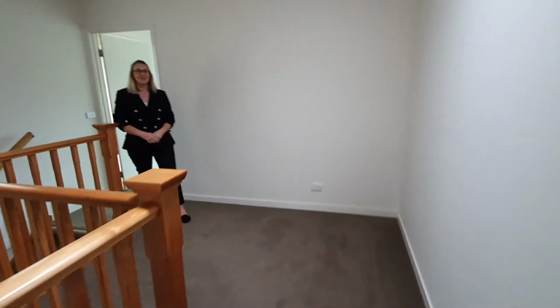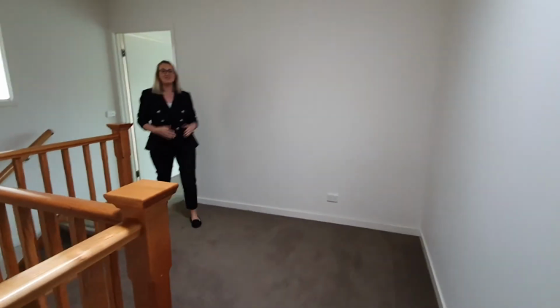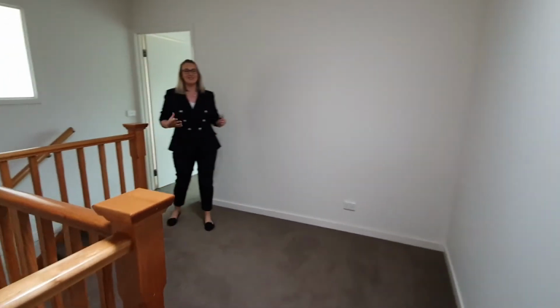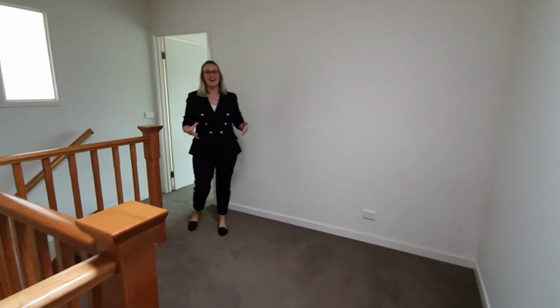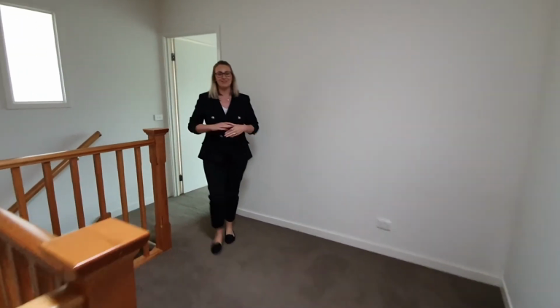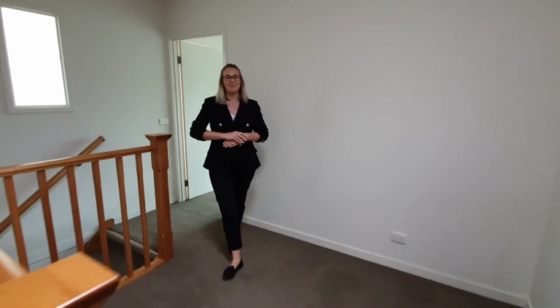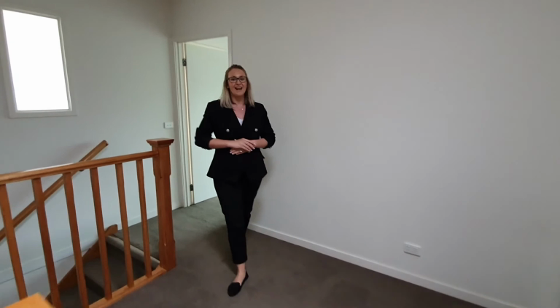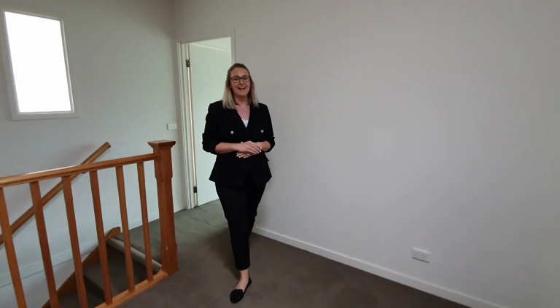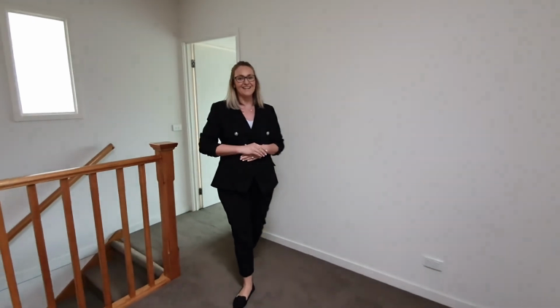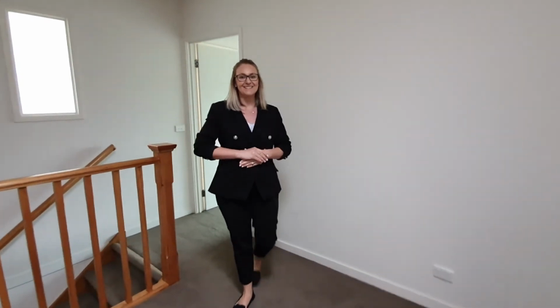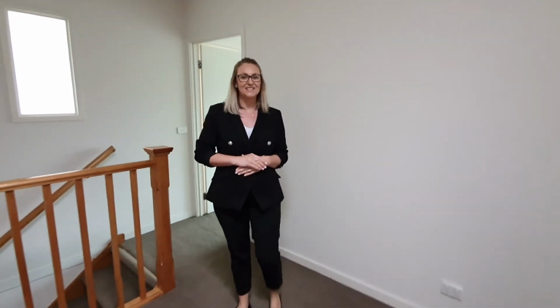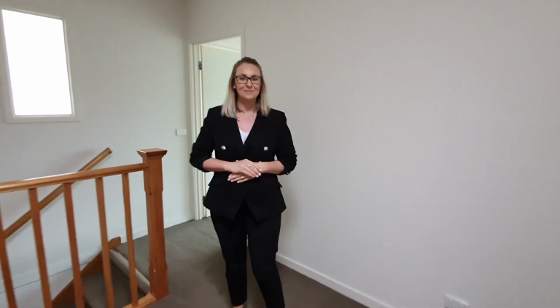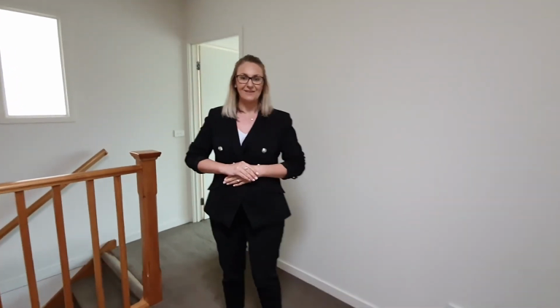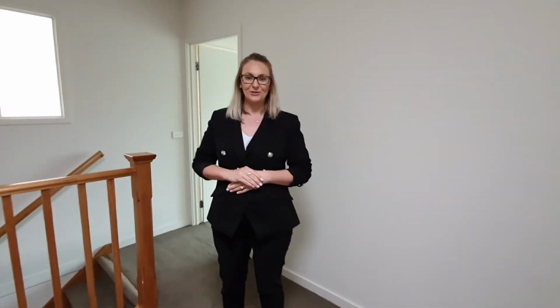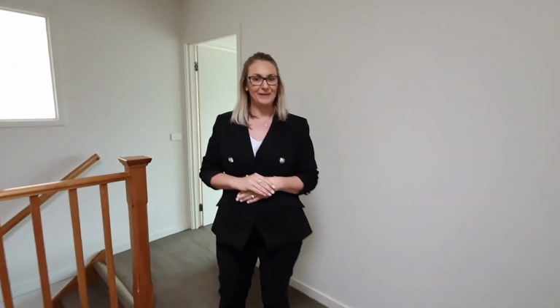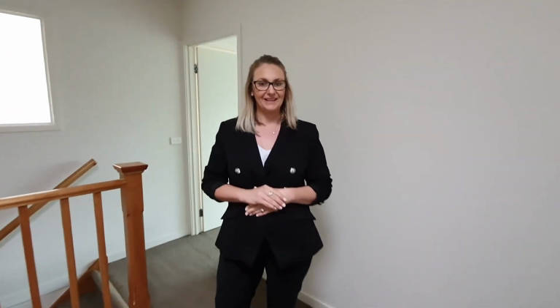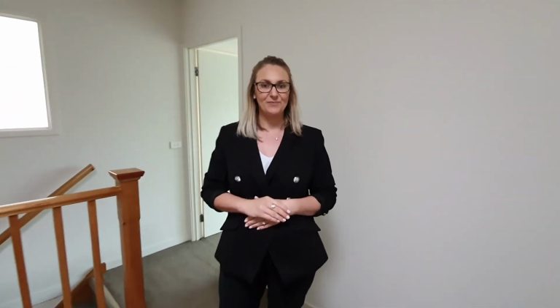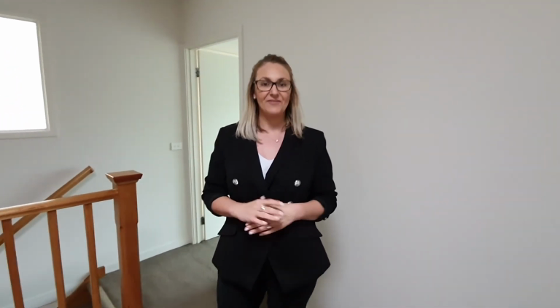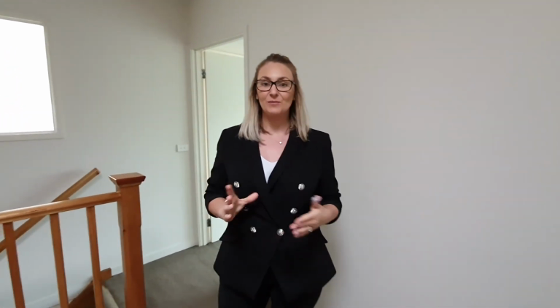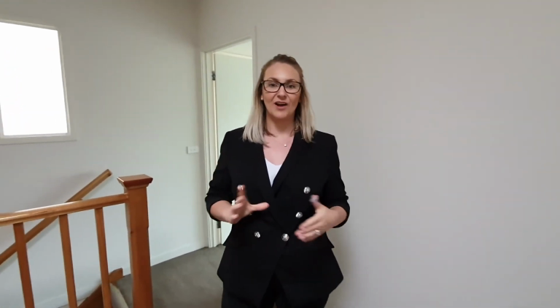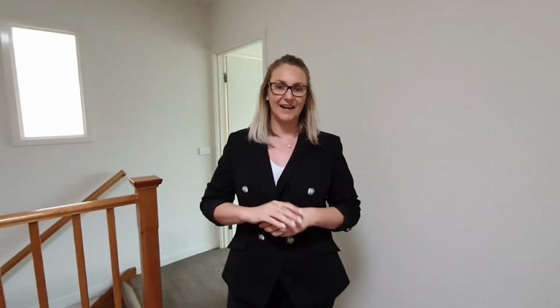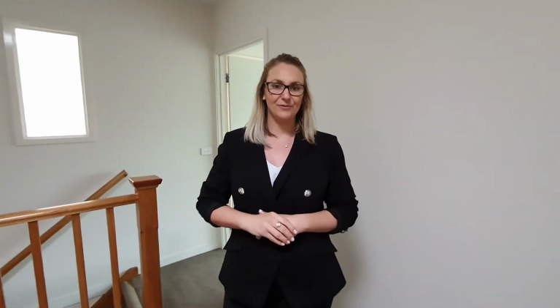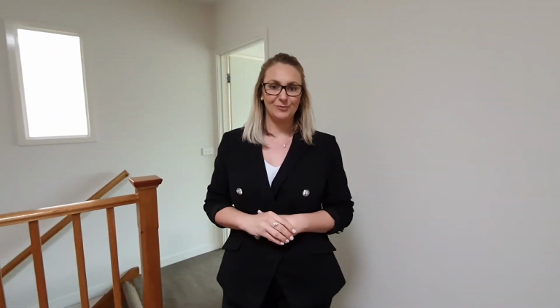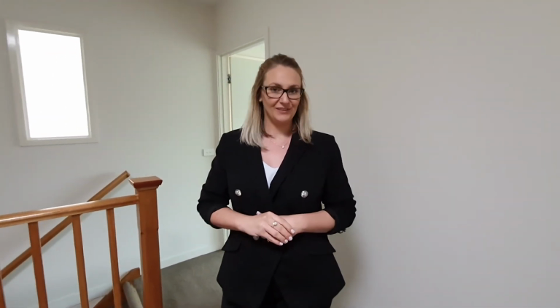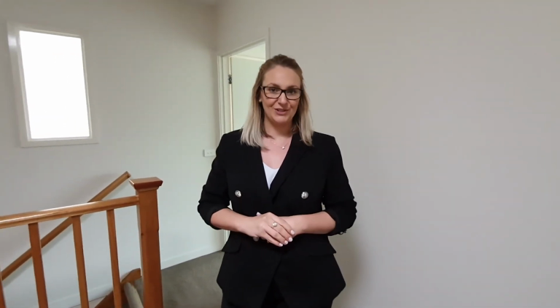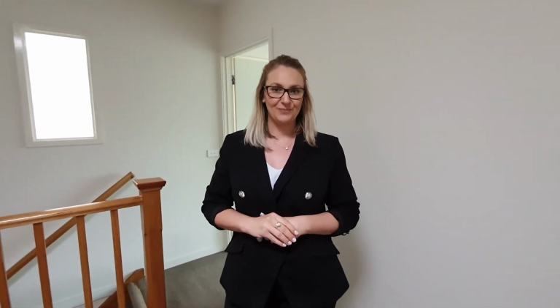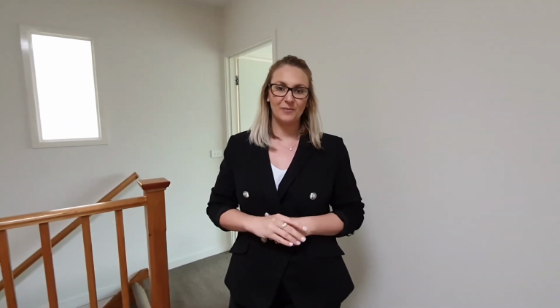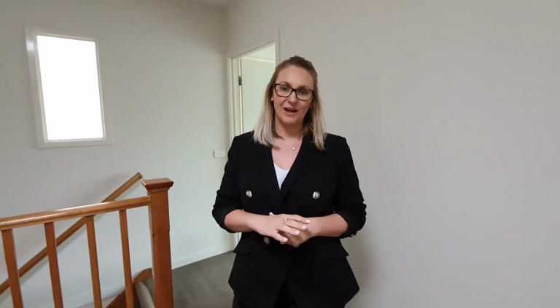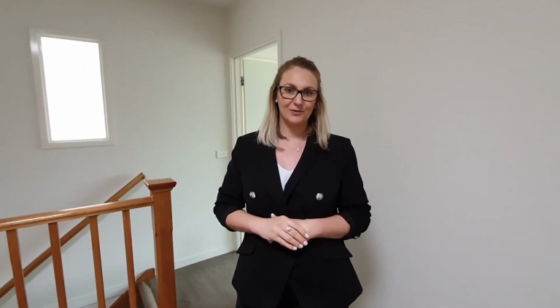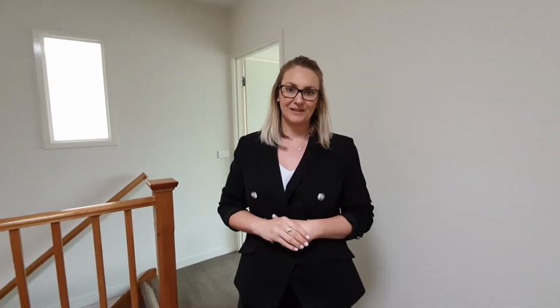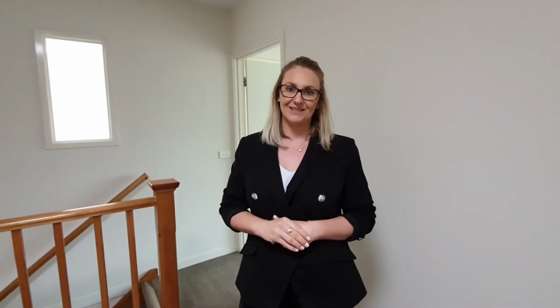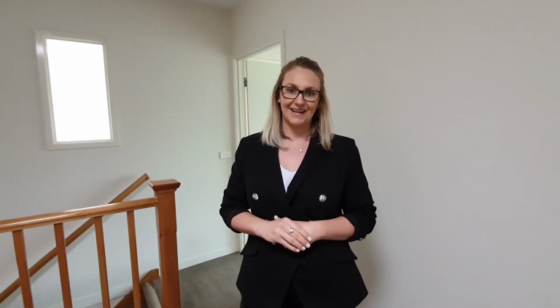So there you have it — 8A St James Avenue in Bentley. Available right now for you to move into. Apply with Buxton today.